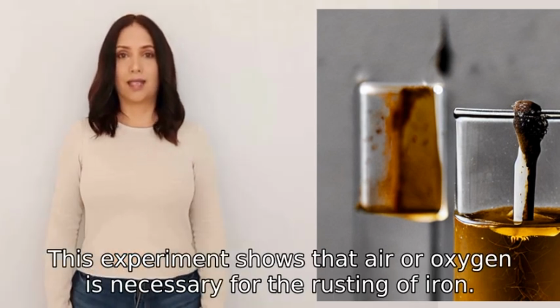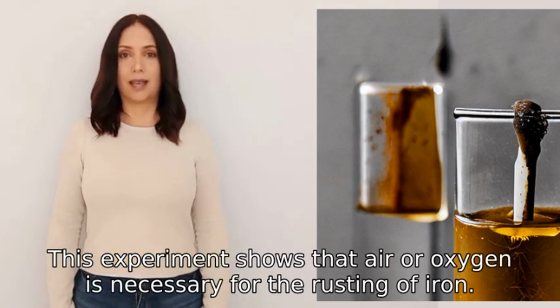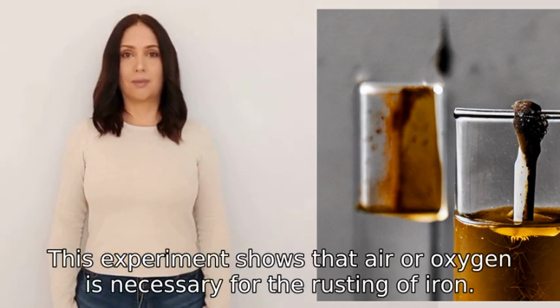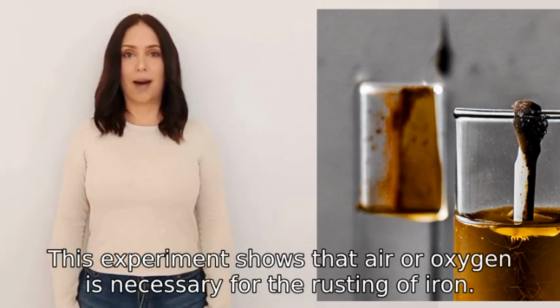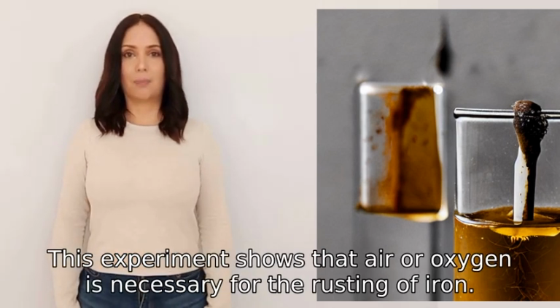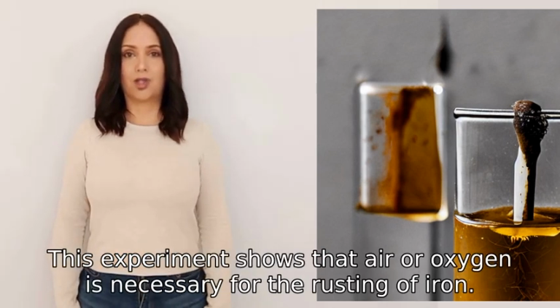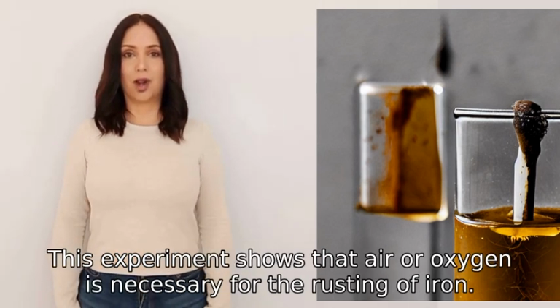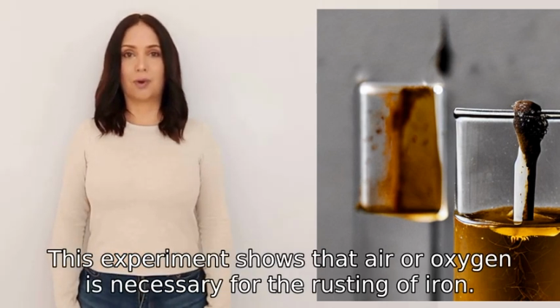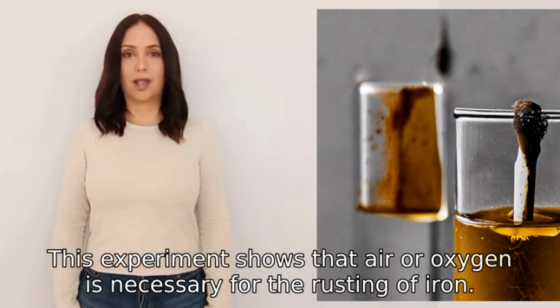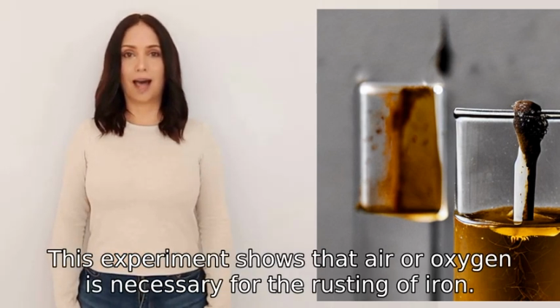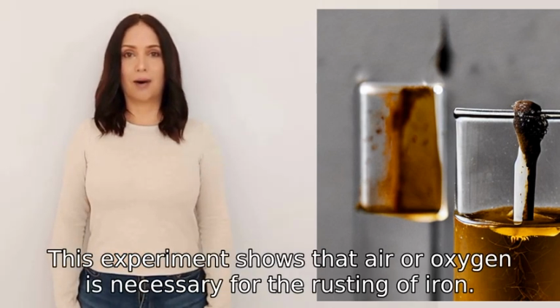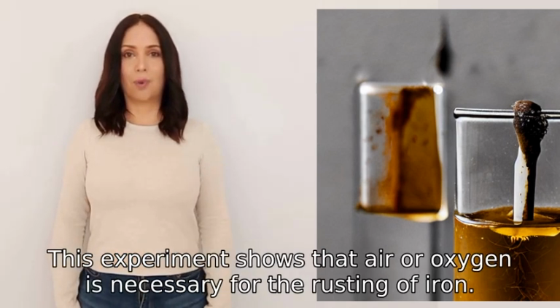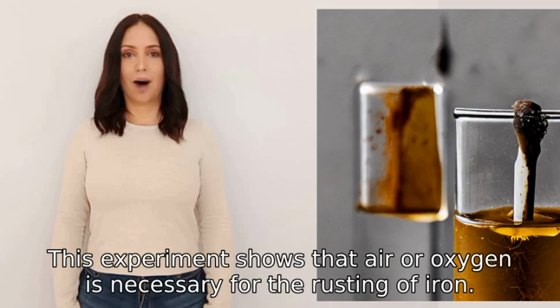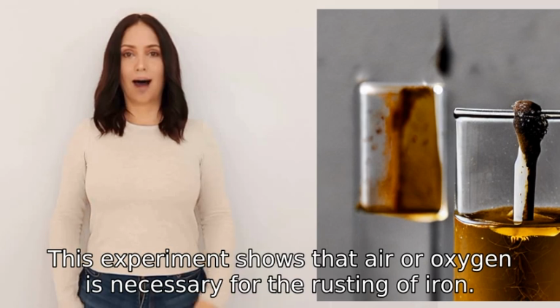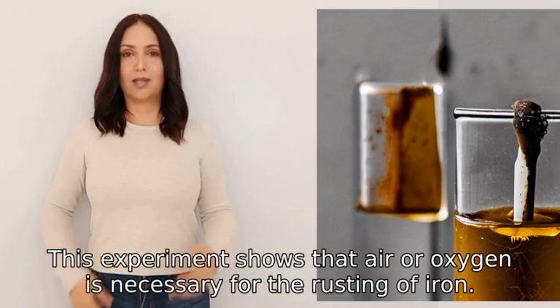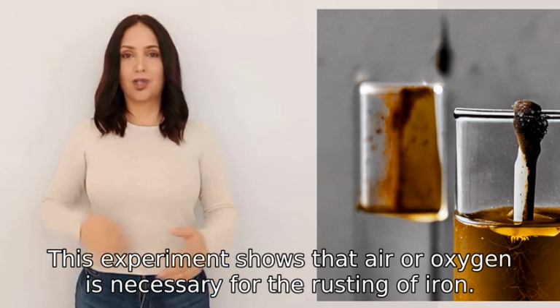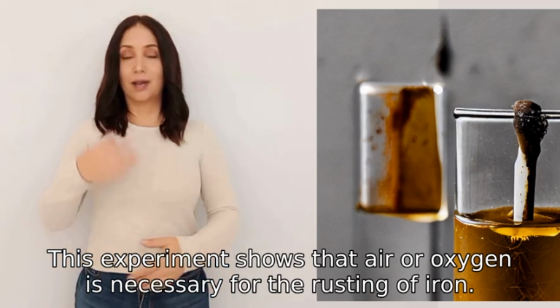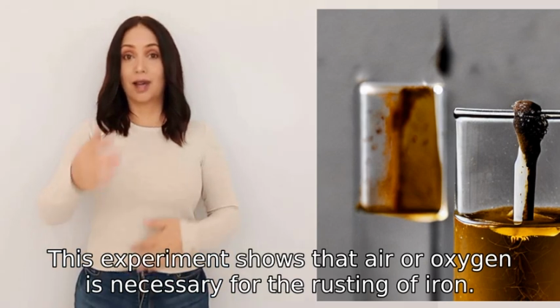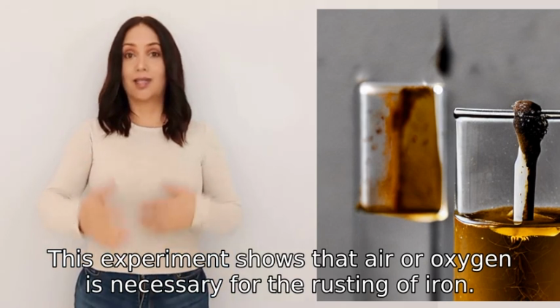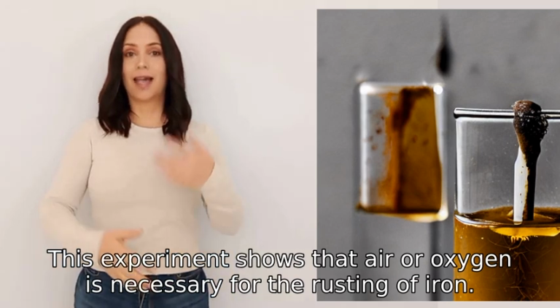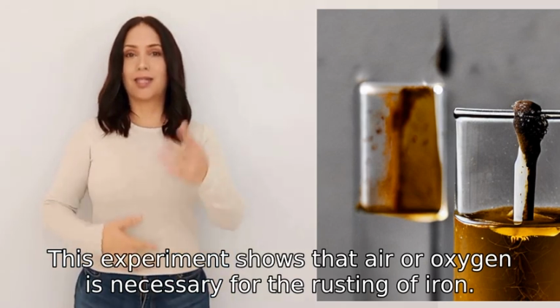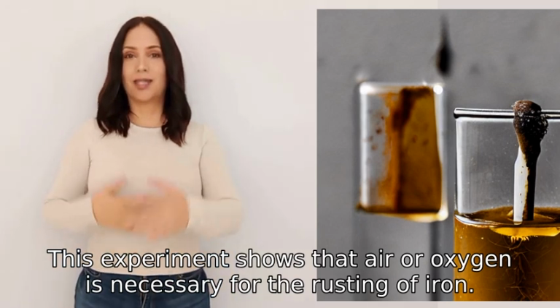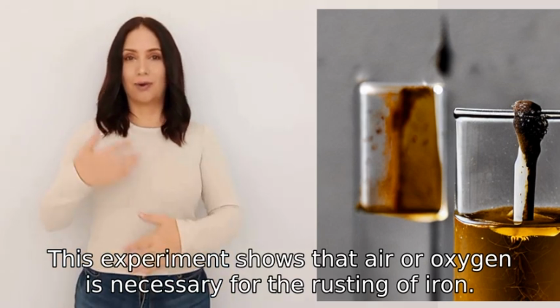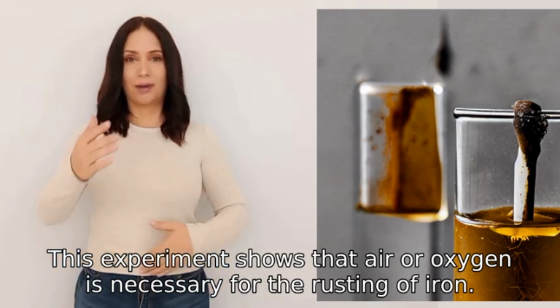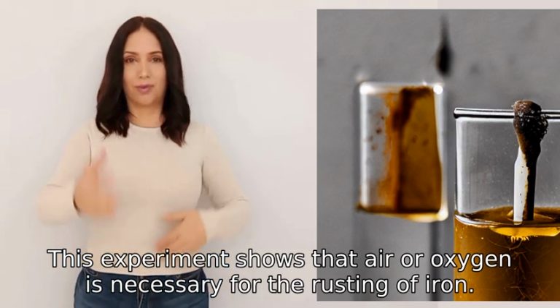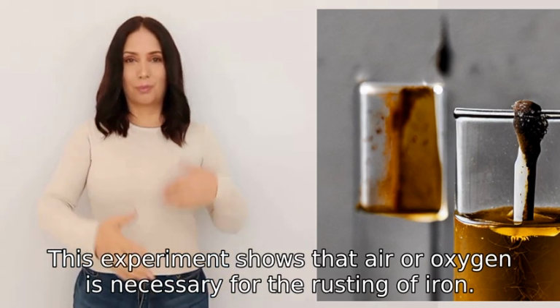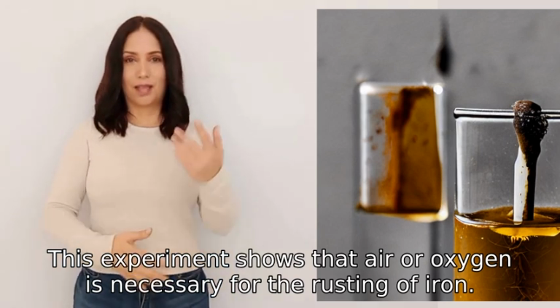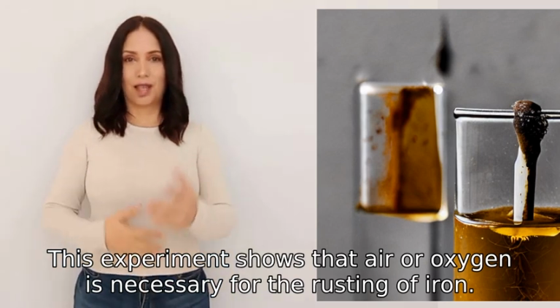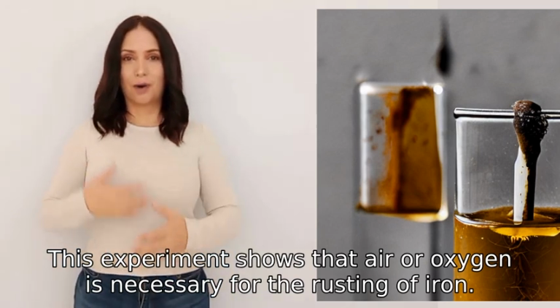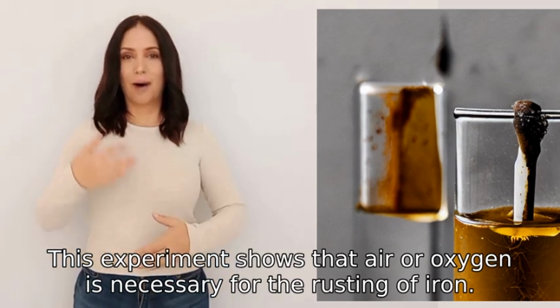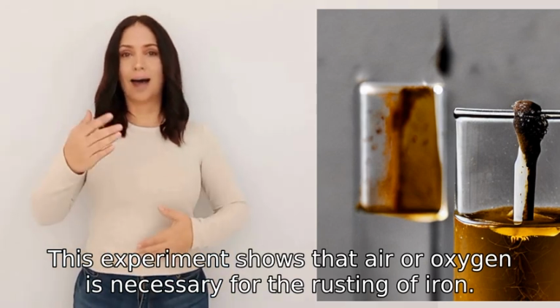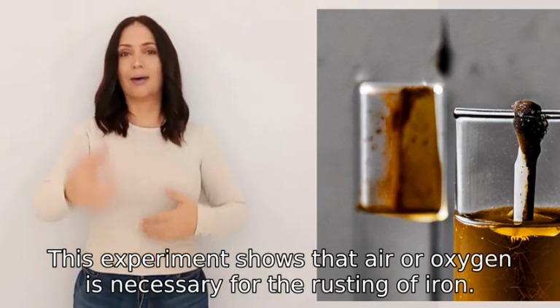This experiment shows that air or oxygen is necessary for the rusting of iron.